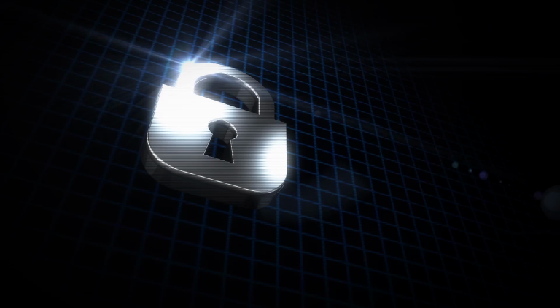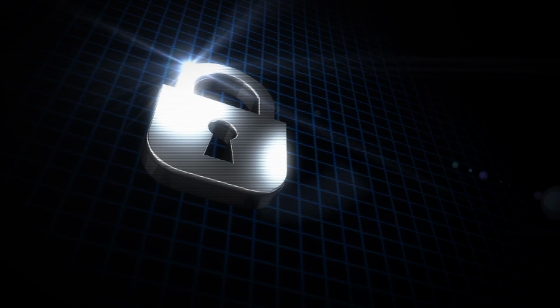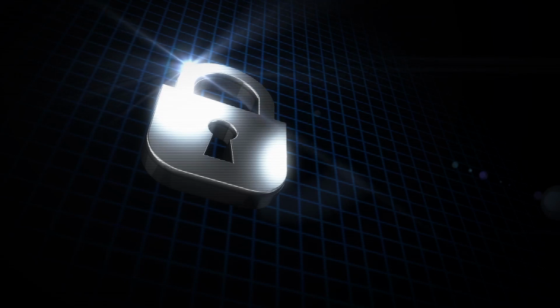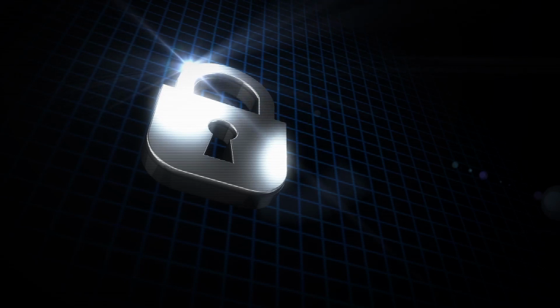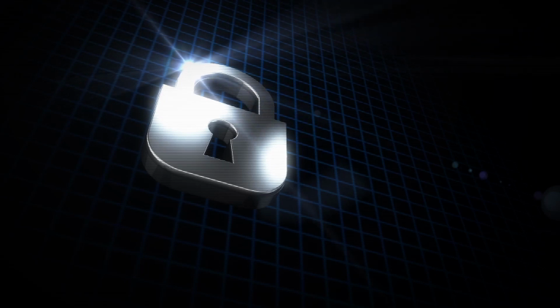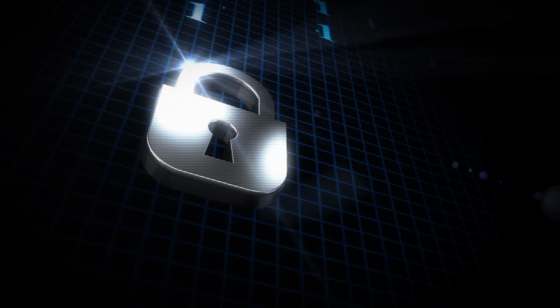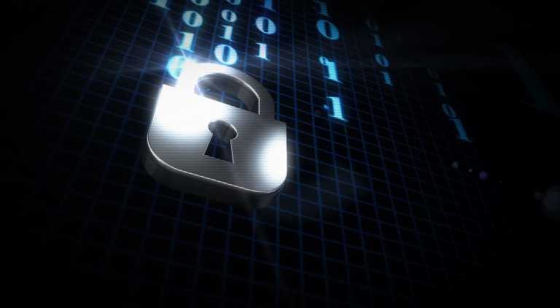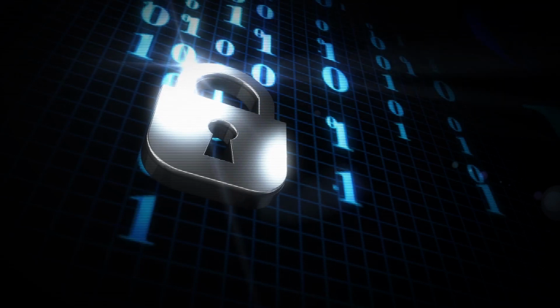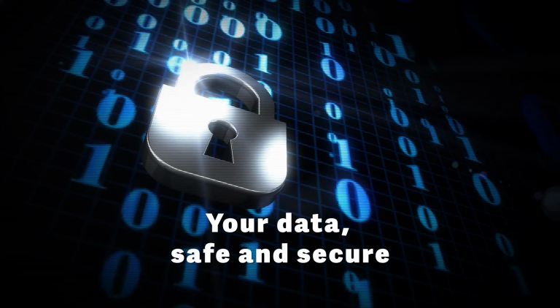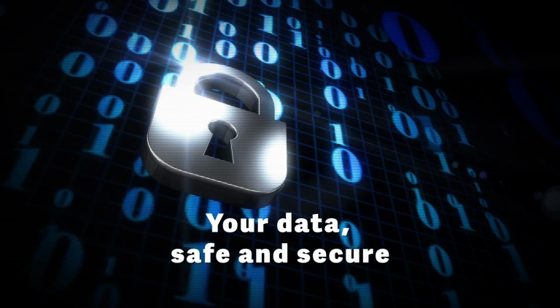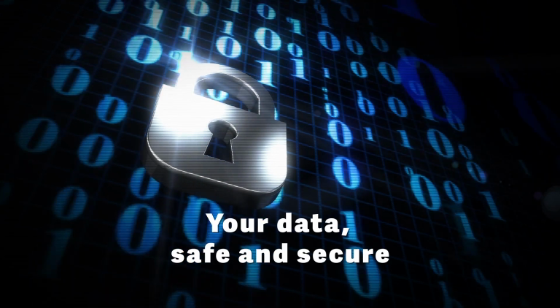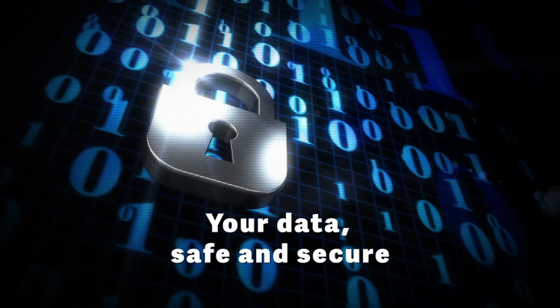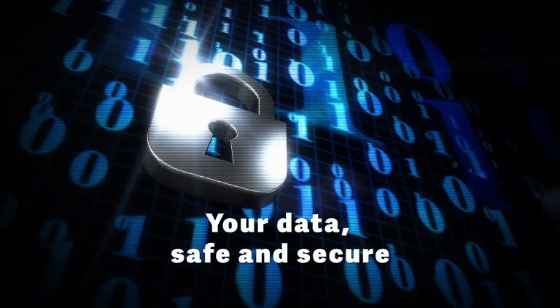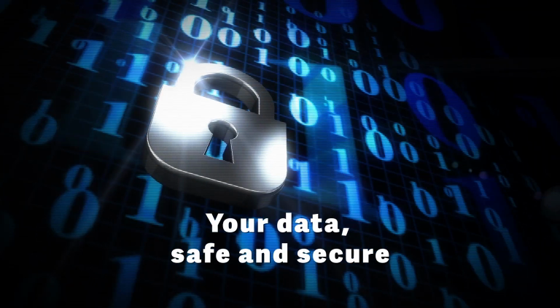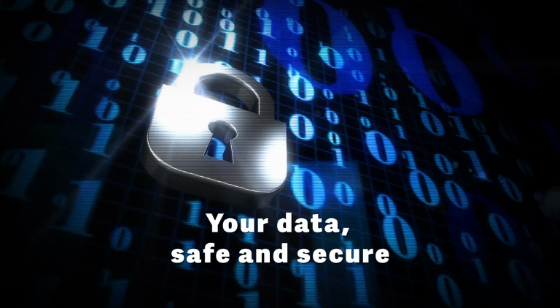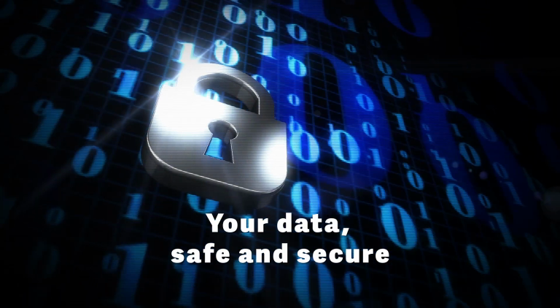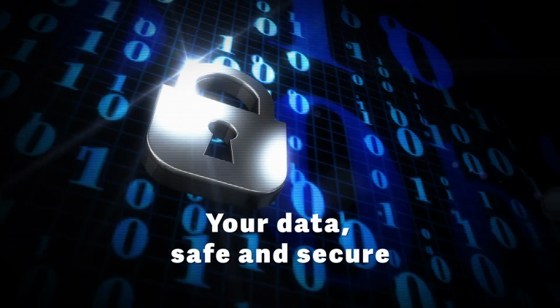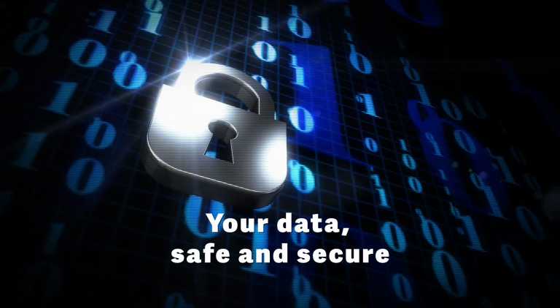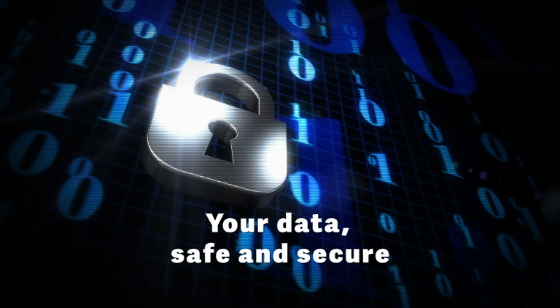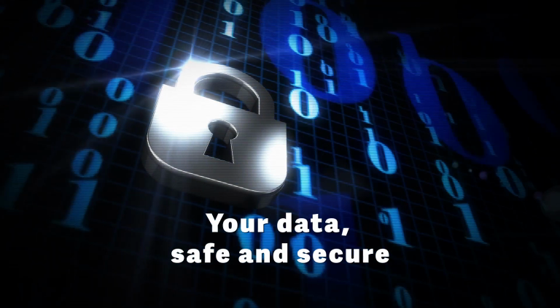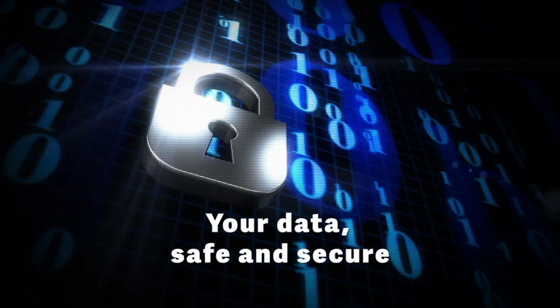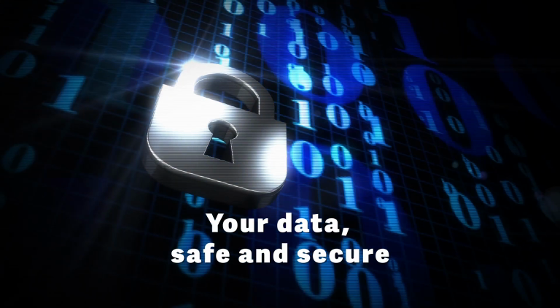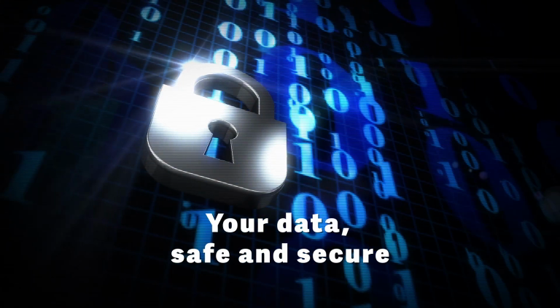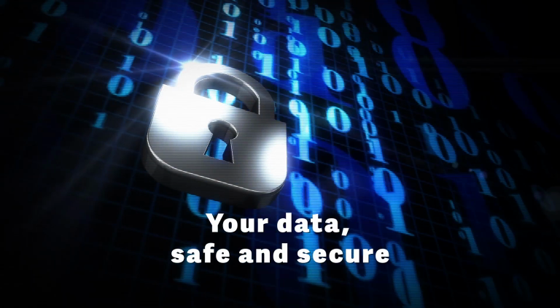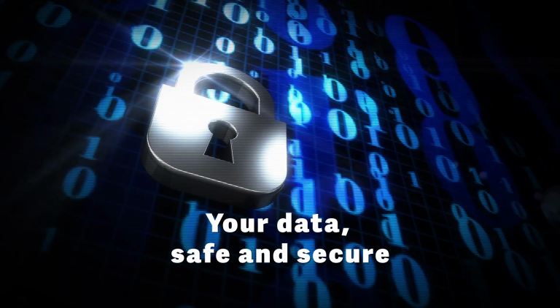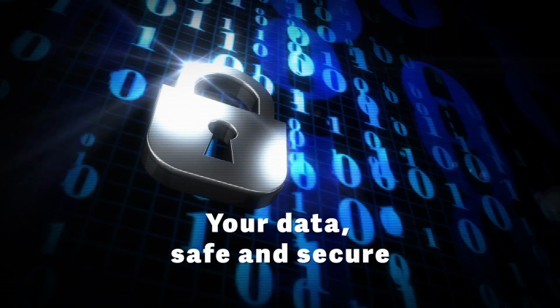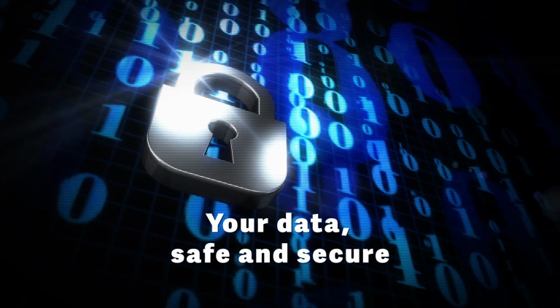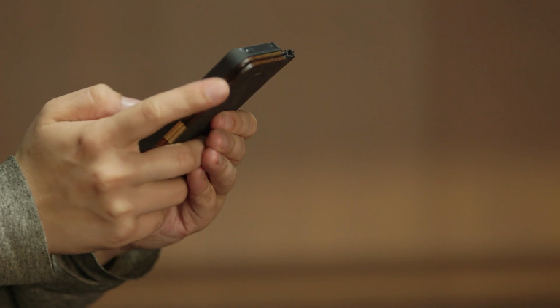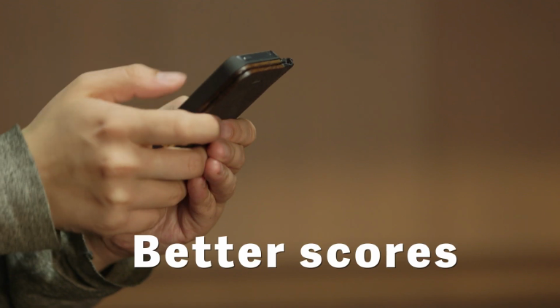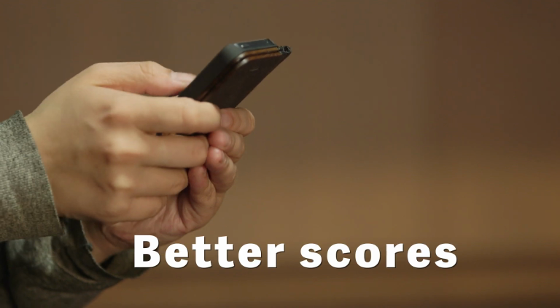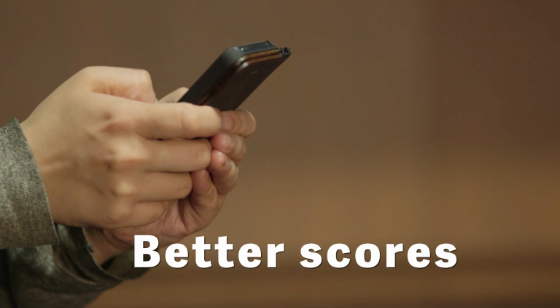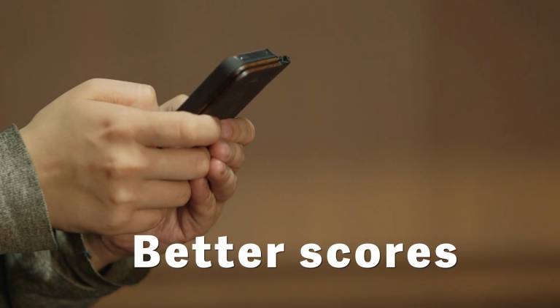We take your privacy seriously. With state-of-the-art encryption and federated learning techniques, your data stays secure and private.